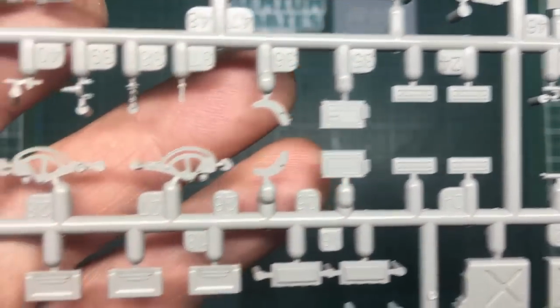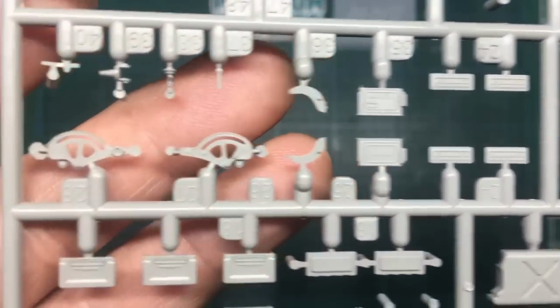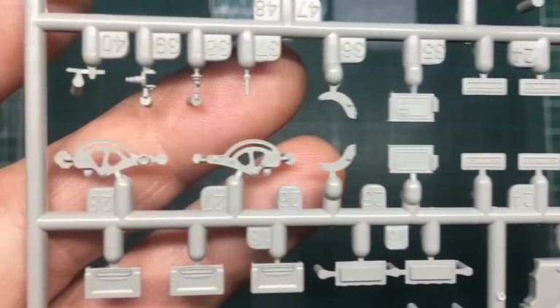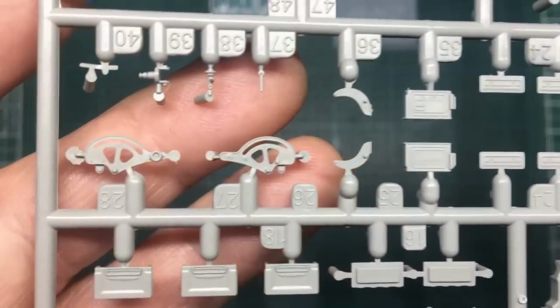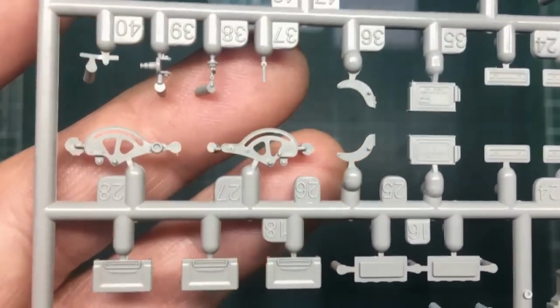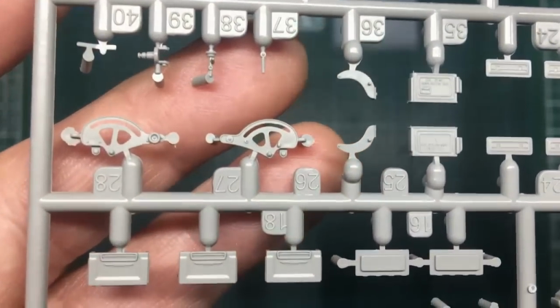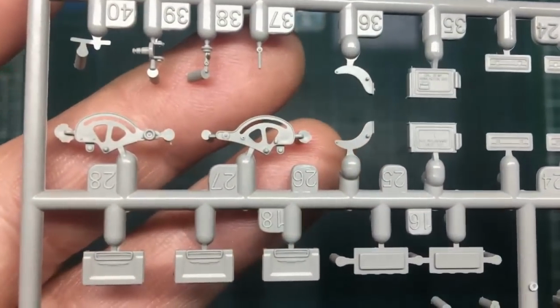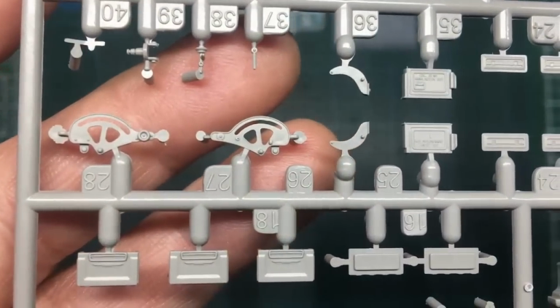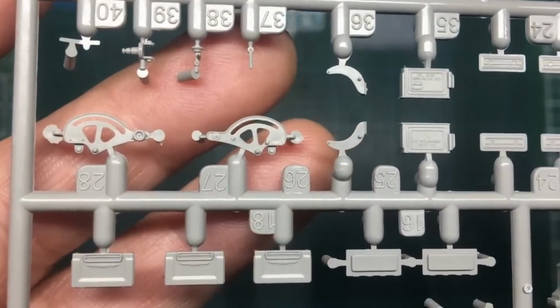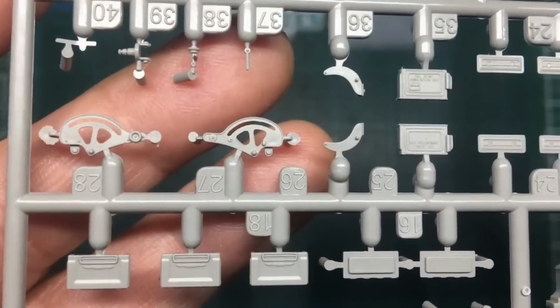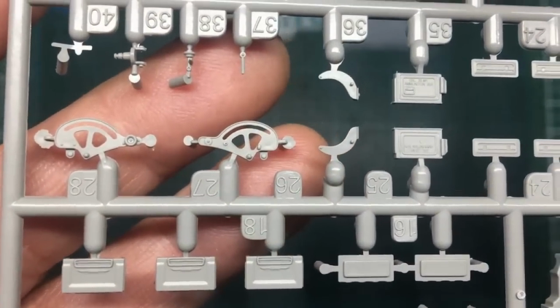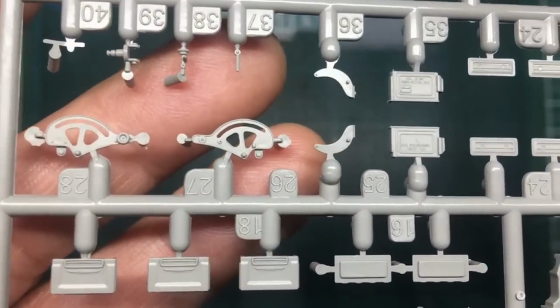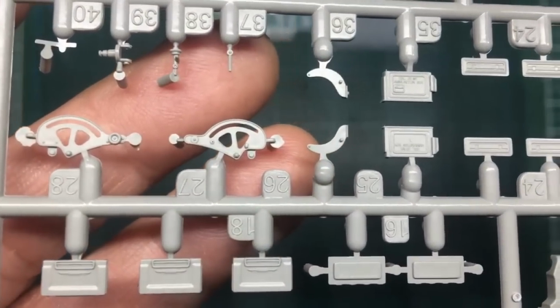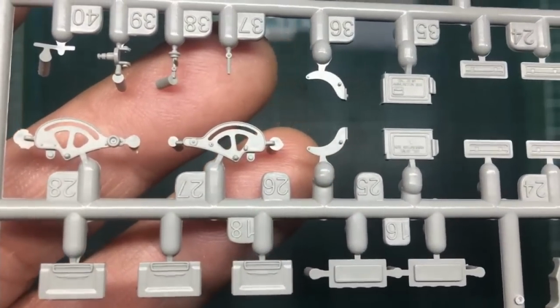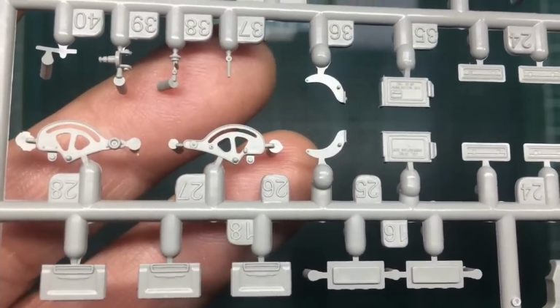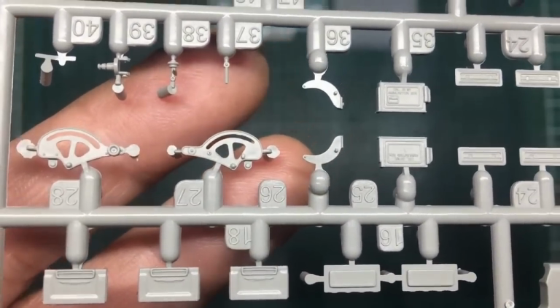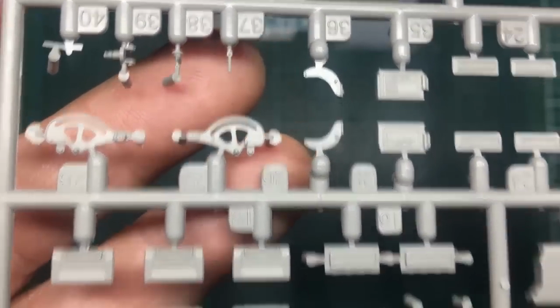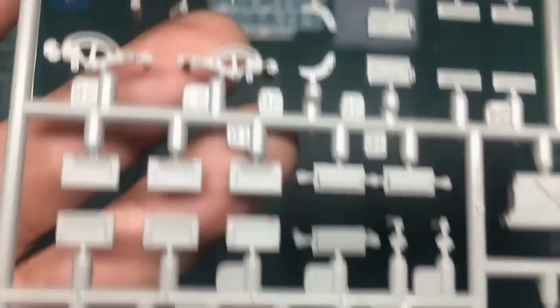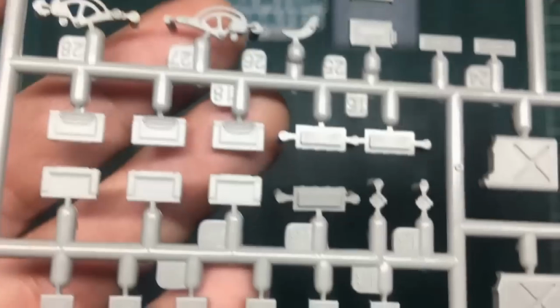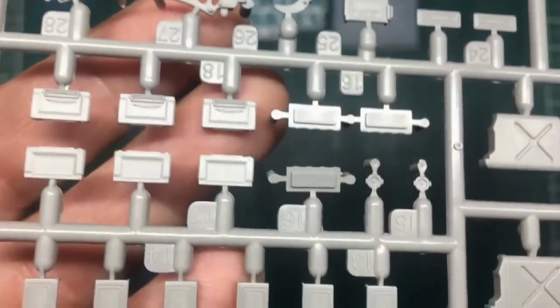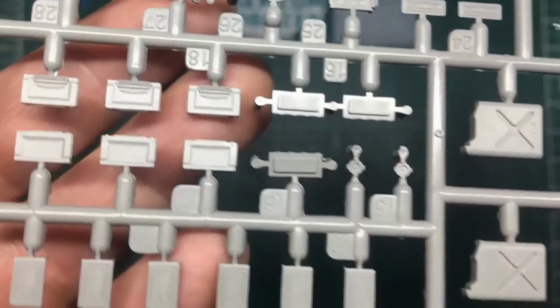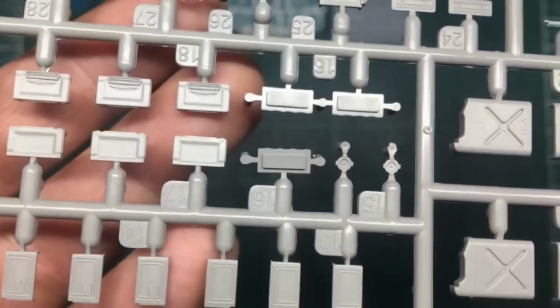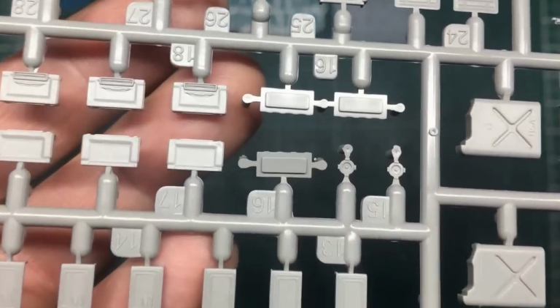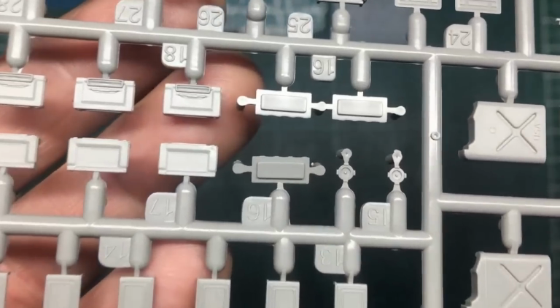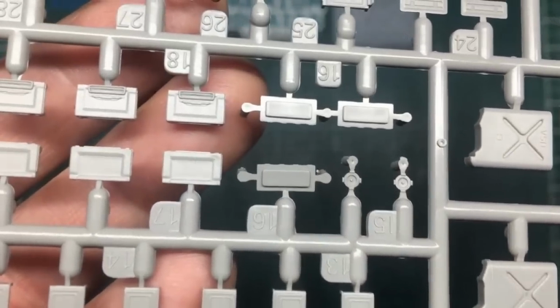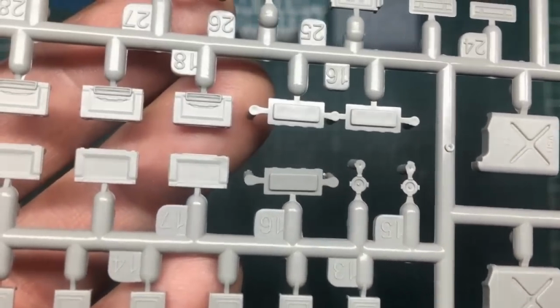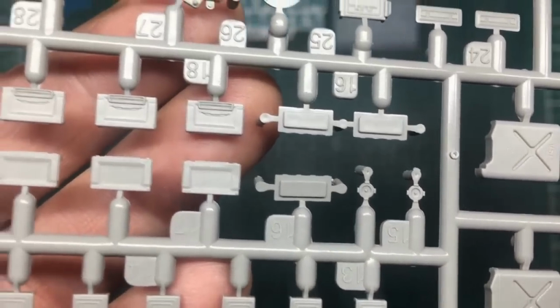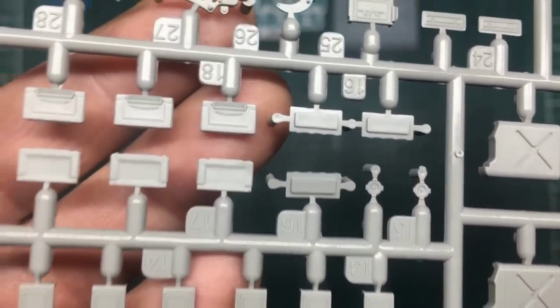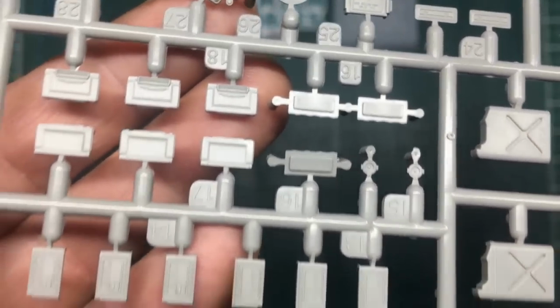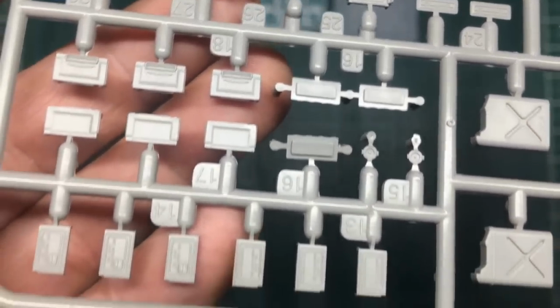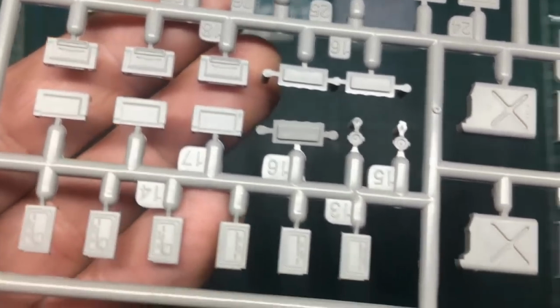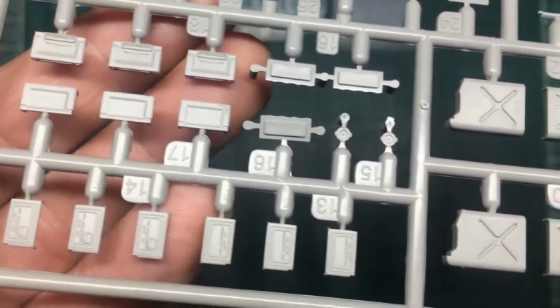You can see the pivot there for the gun and then we've got some ammo boxes with molded-in writing which would have been stamped into the steel box.